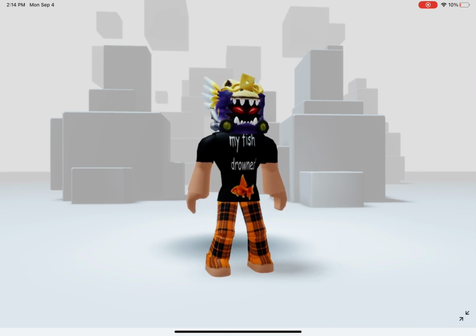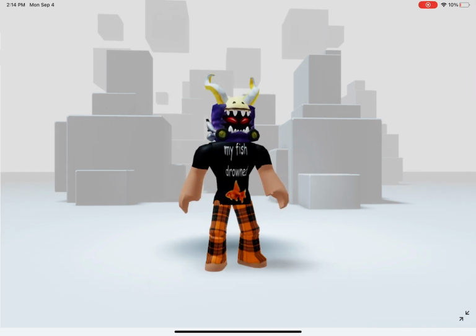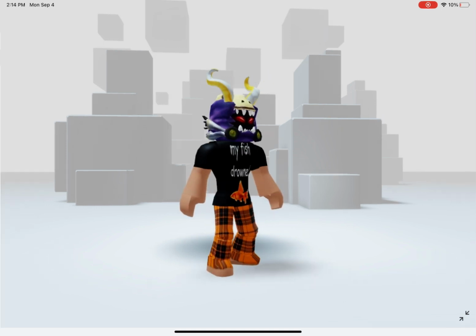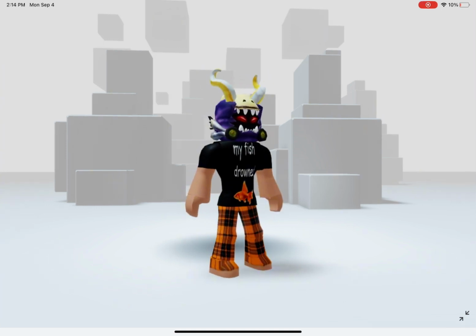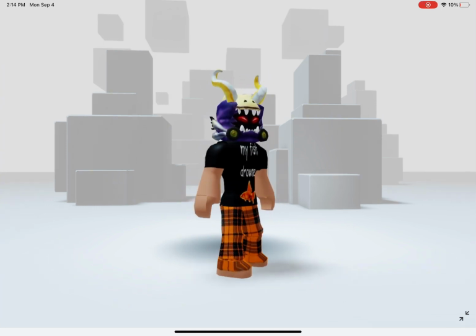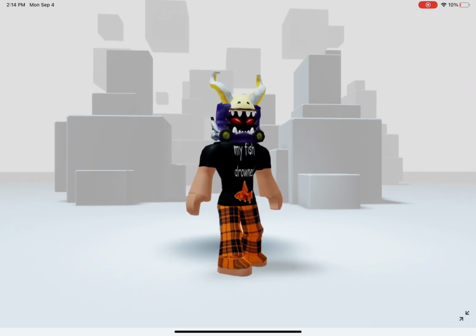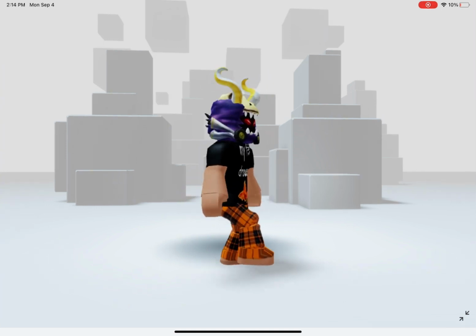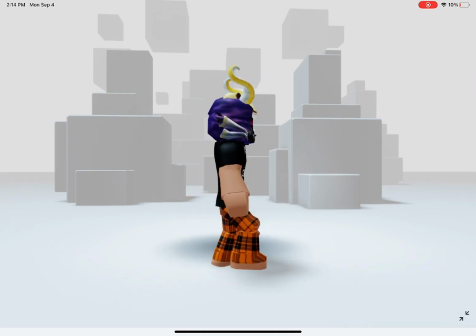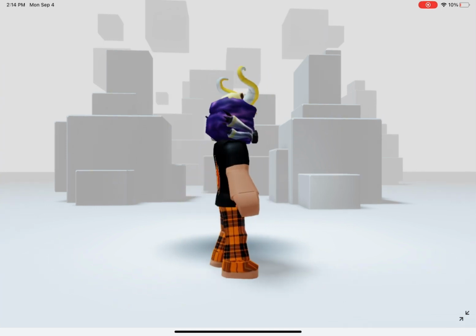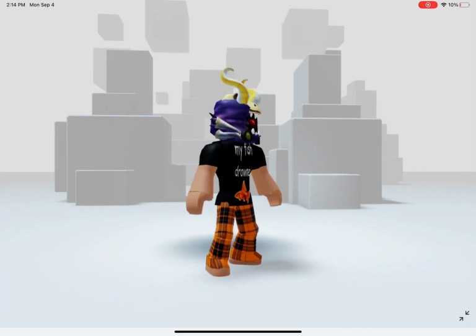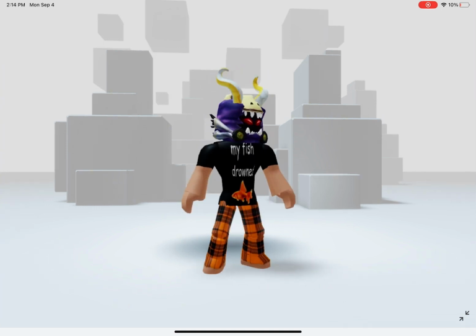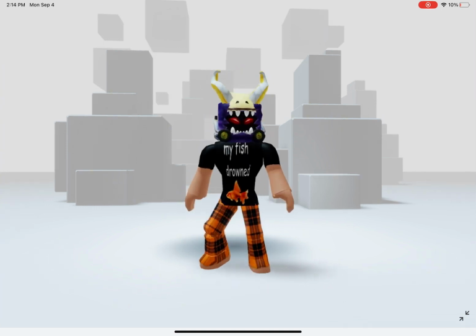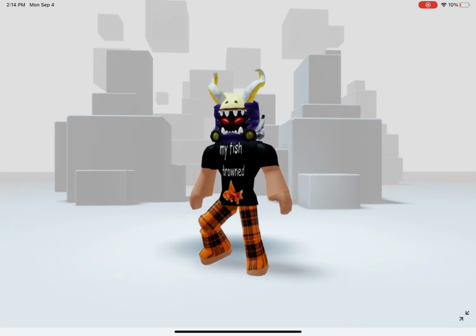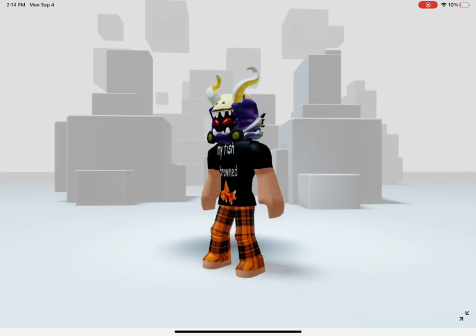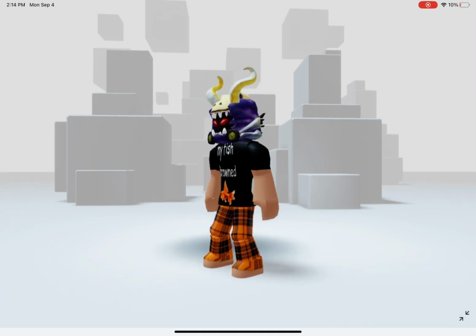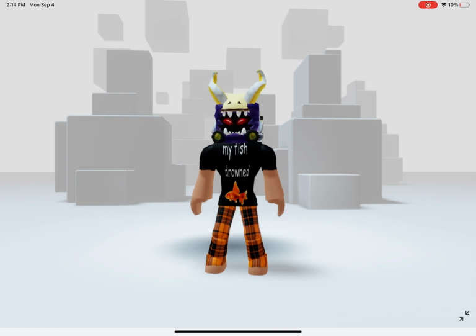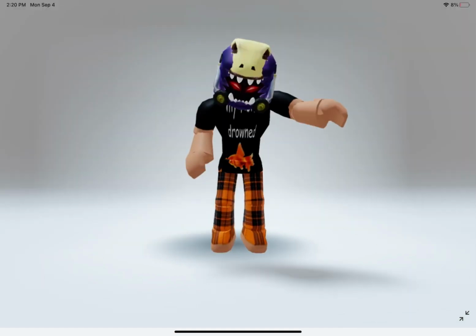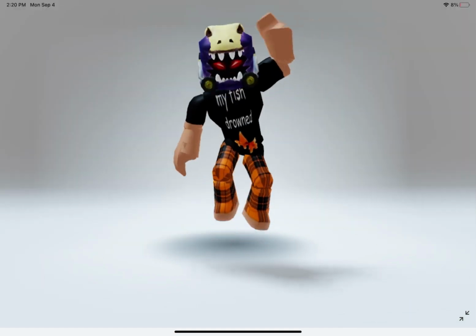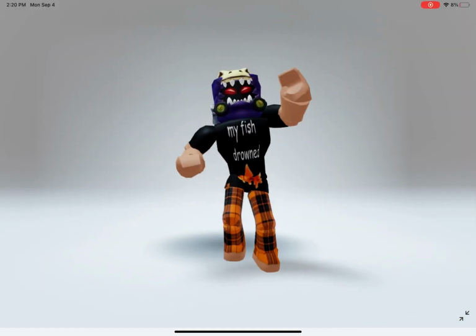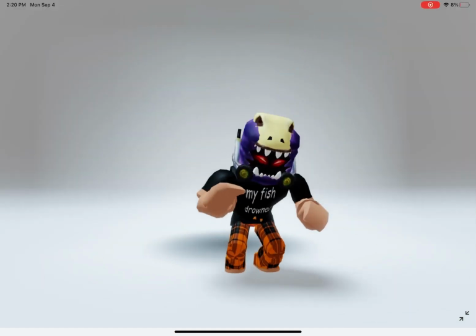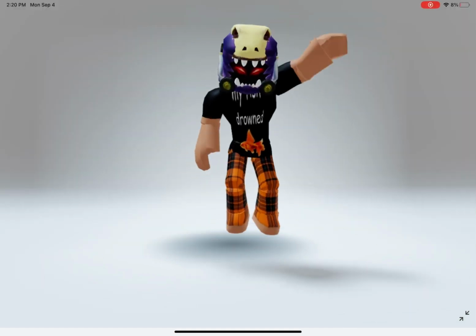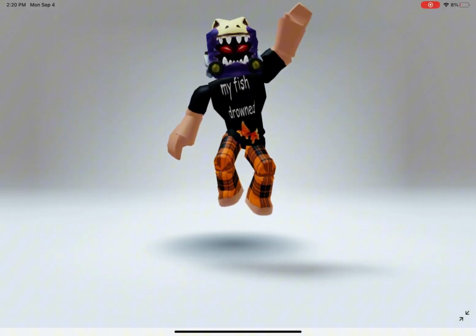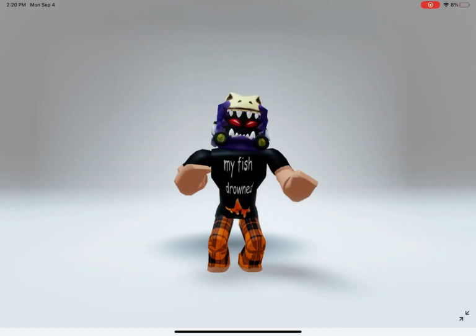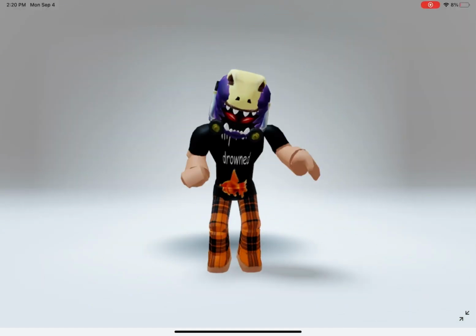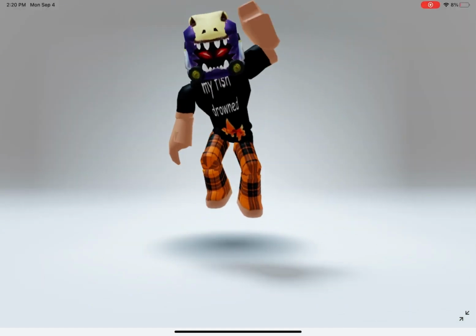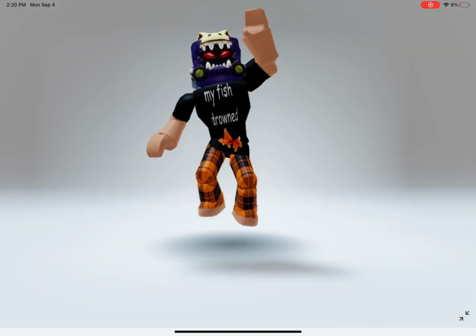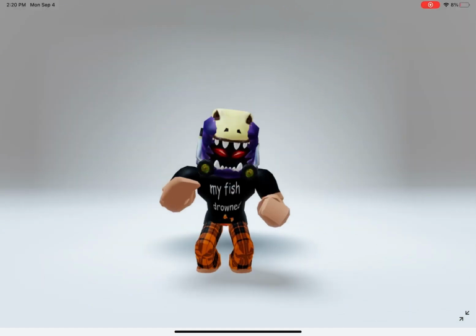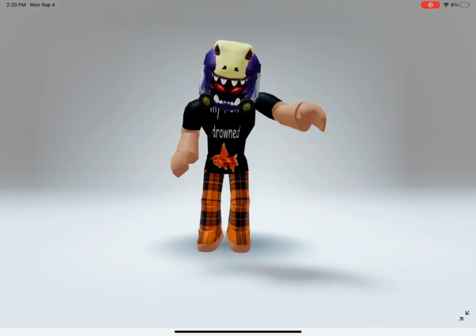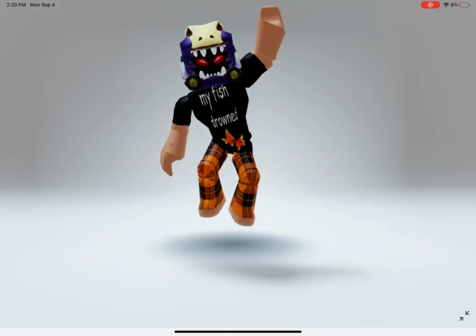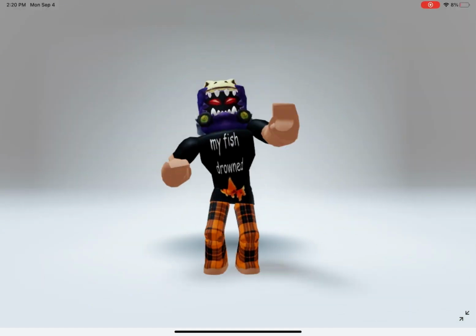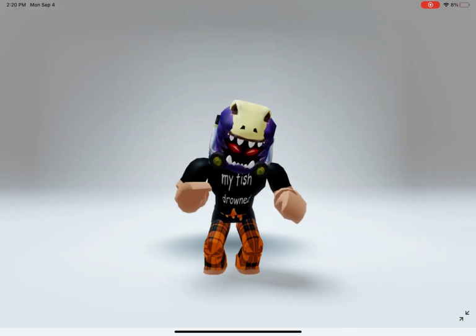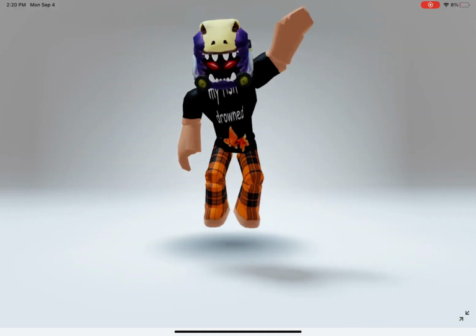If you rejoin, you will get these horns. That's all for today. Hope you enjoyed the items. Bye!